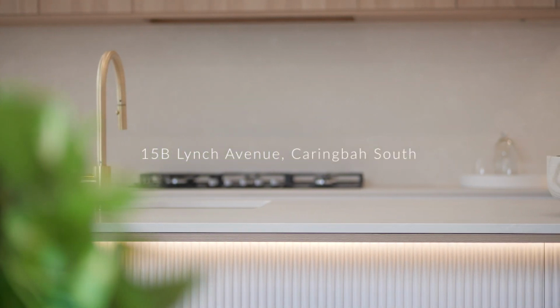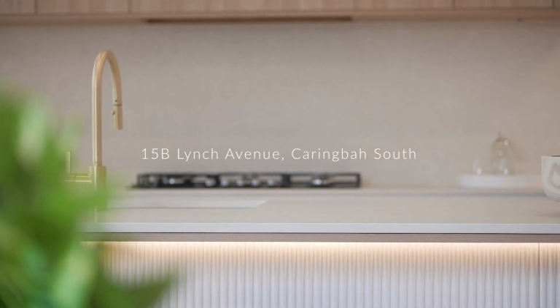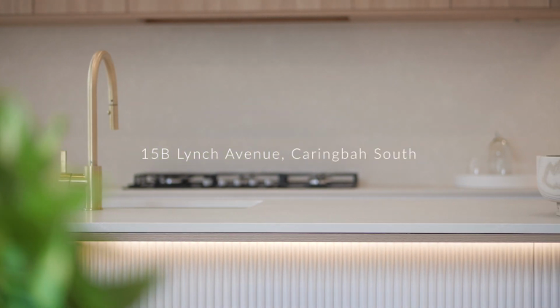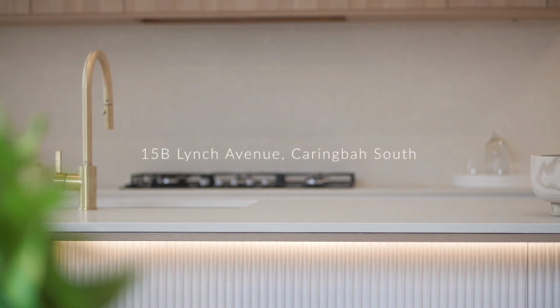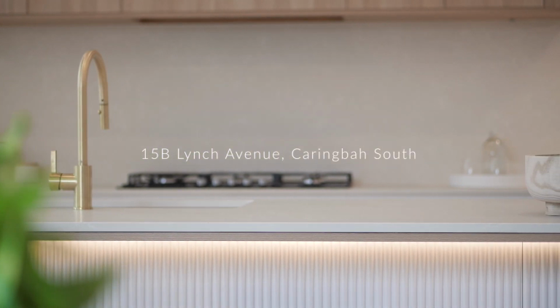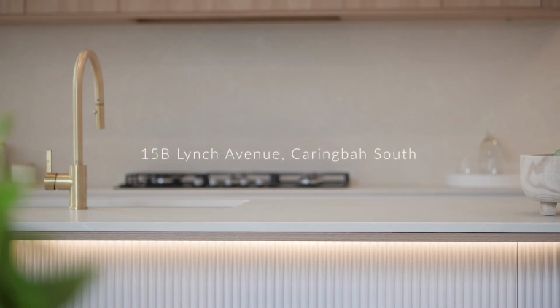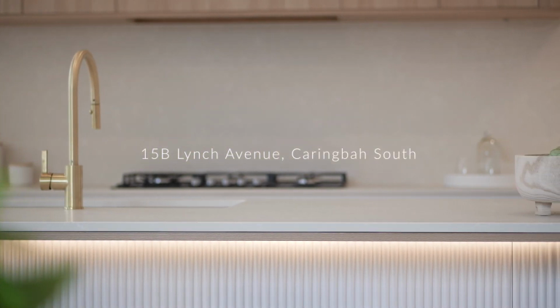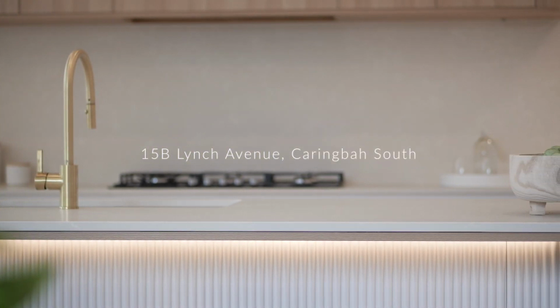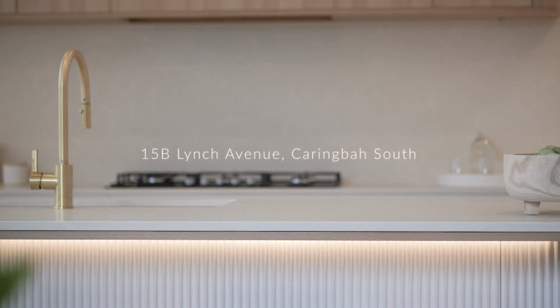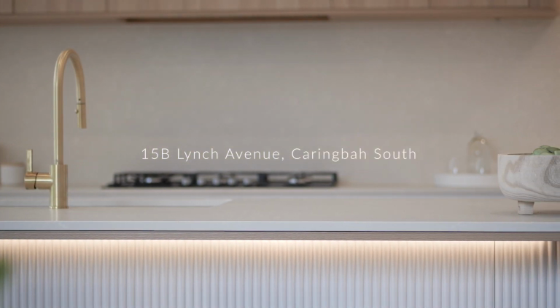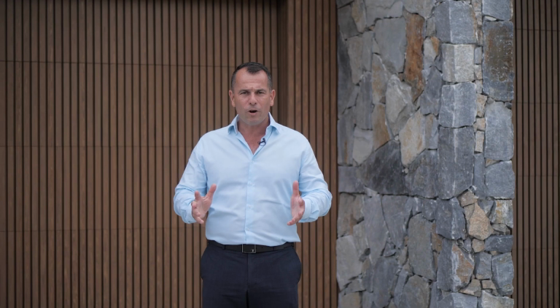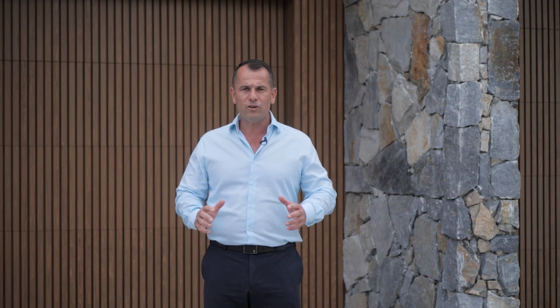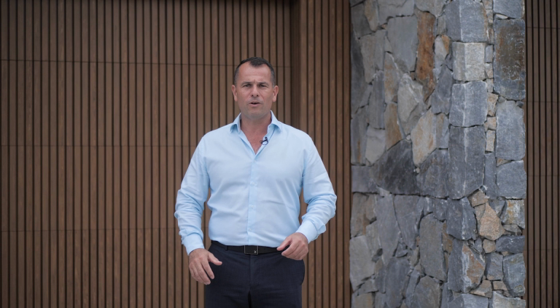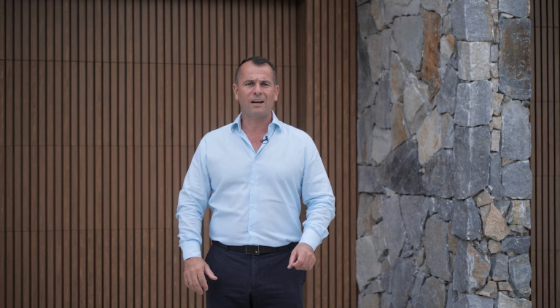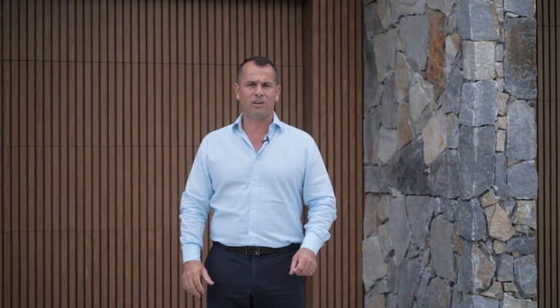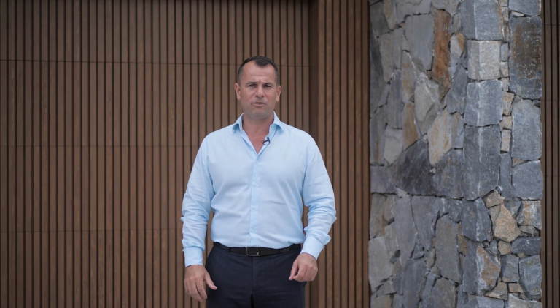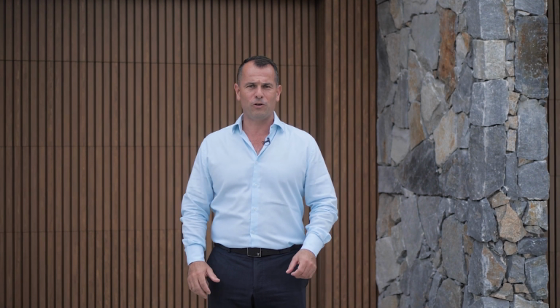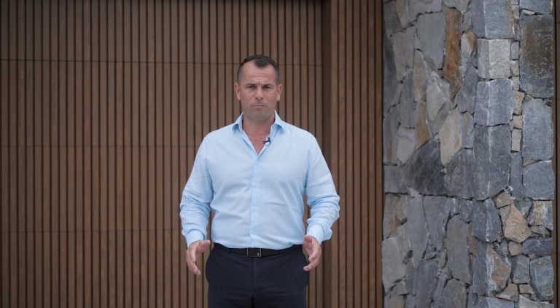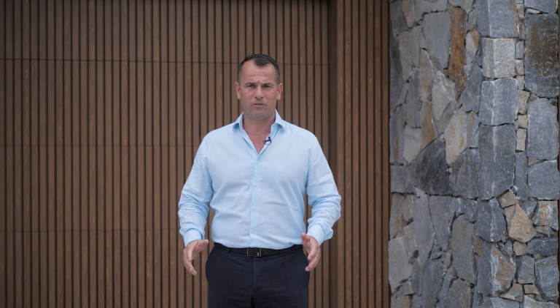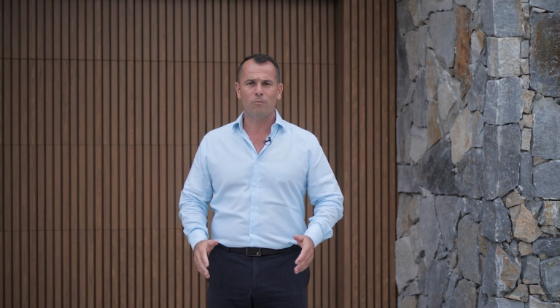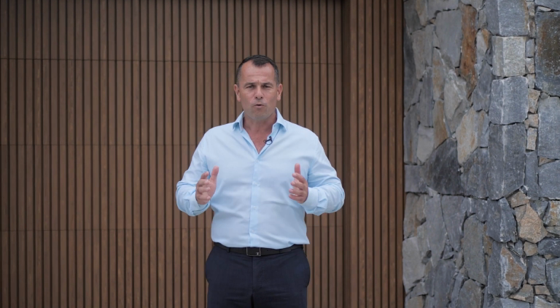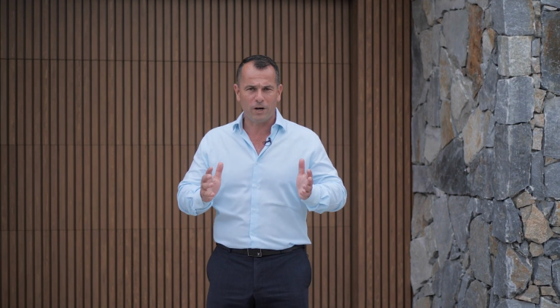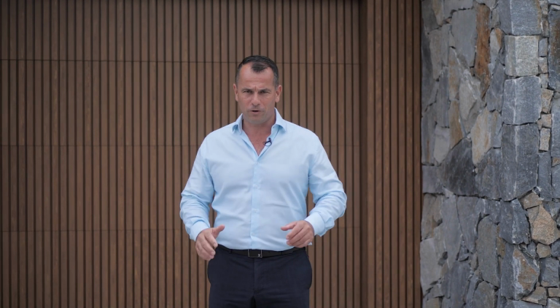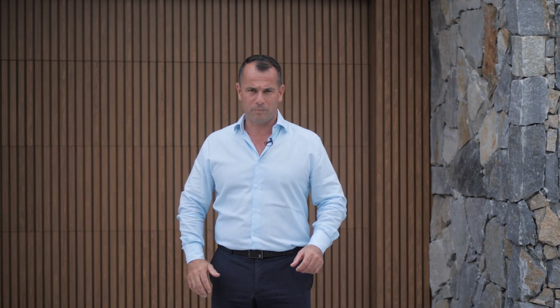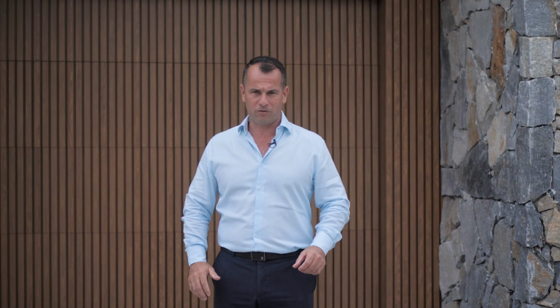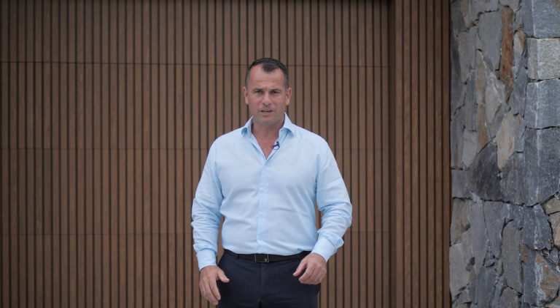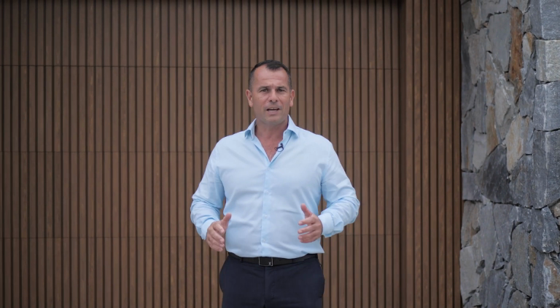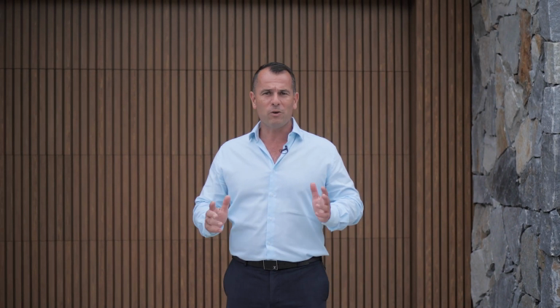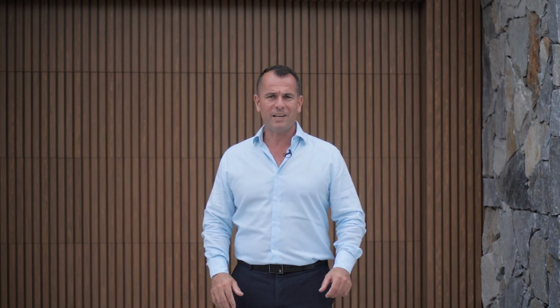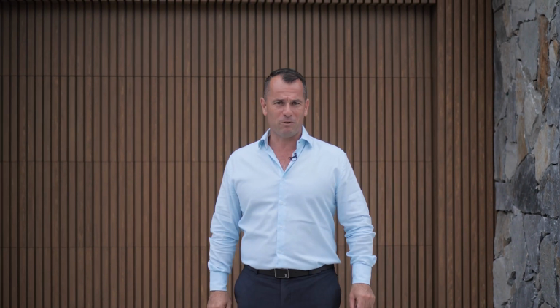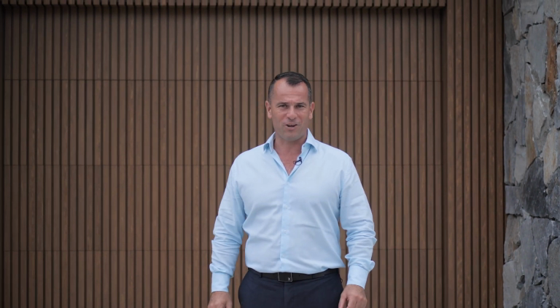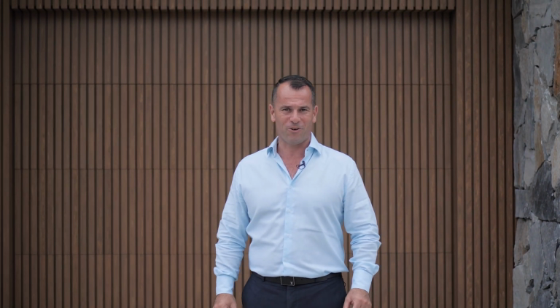Welcome to 15B Lynch Avenue, a brand new architecture design duplex home ready for your inspection. Come with me, let me show you through.